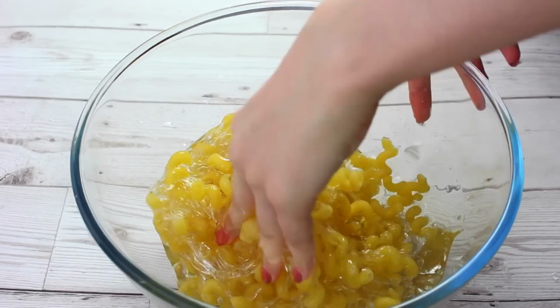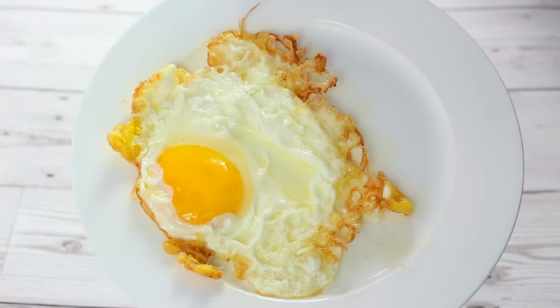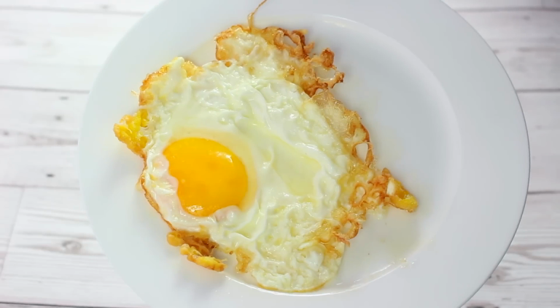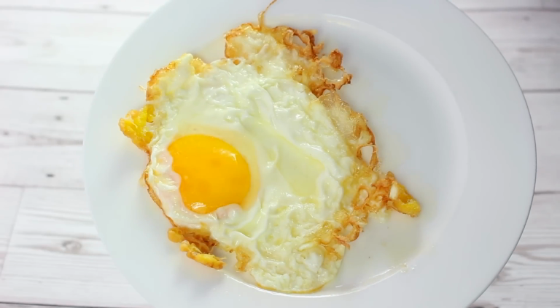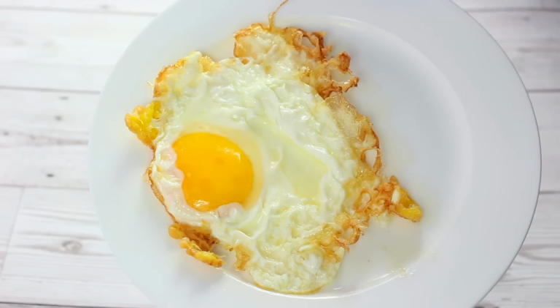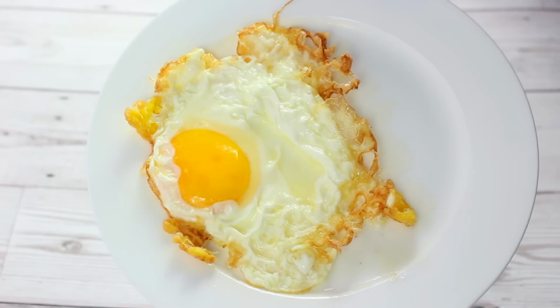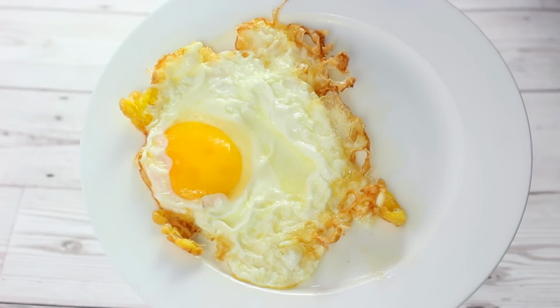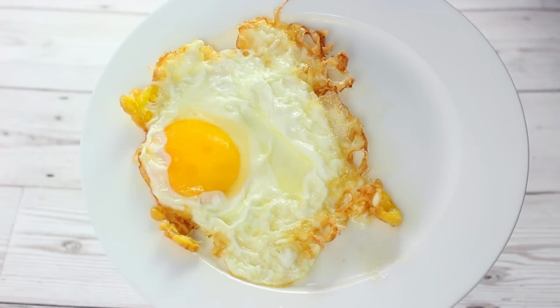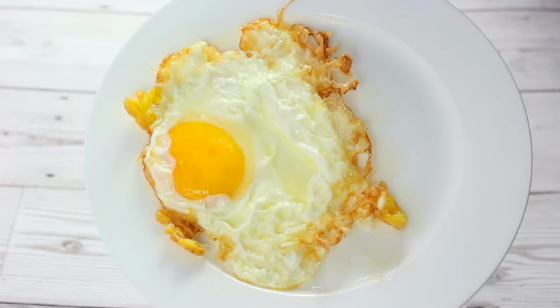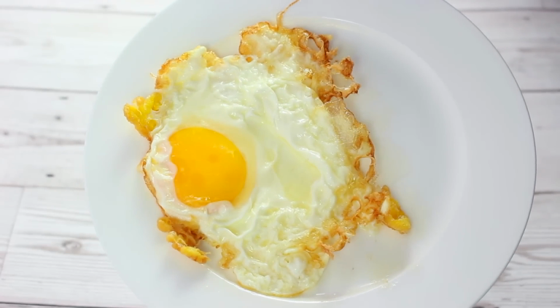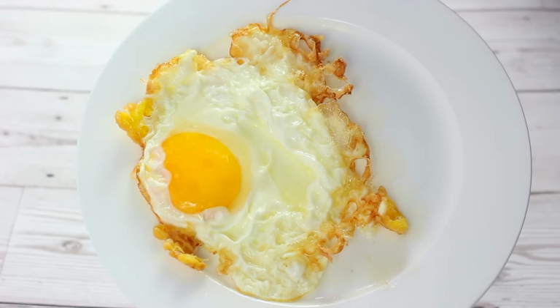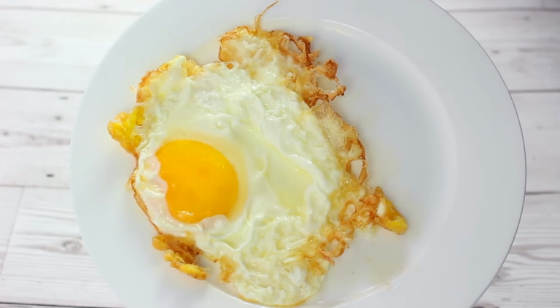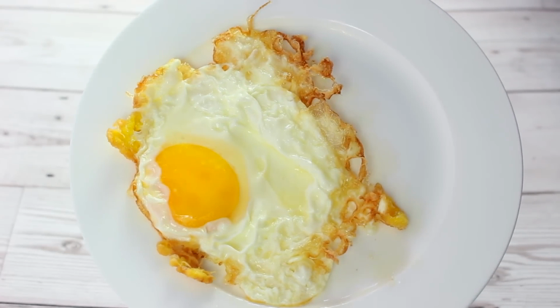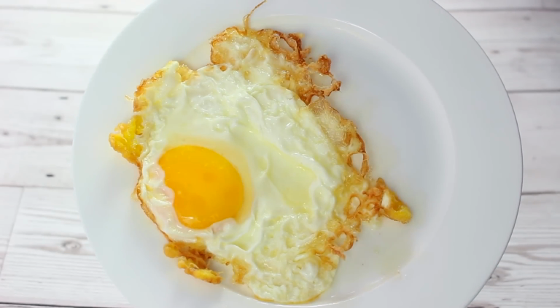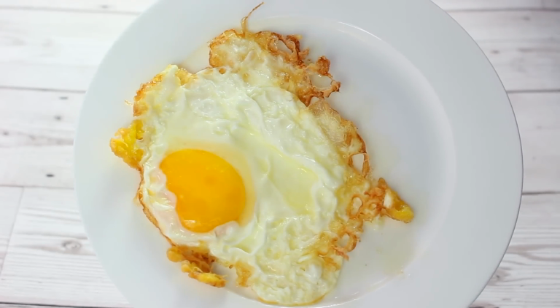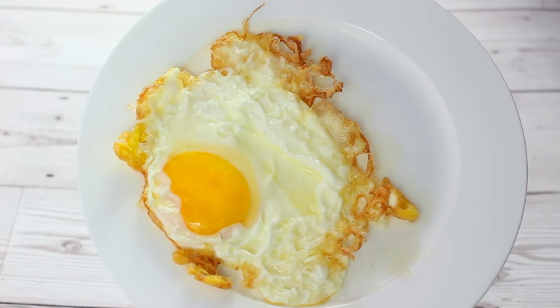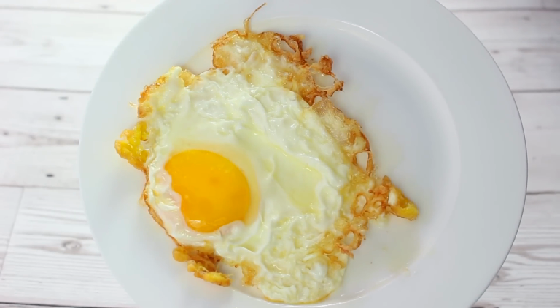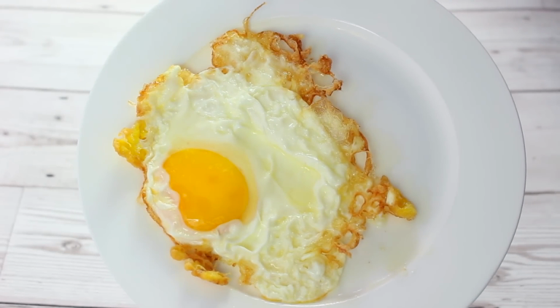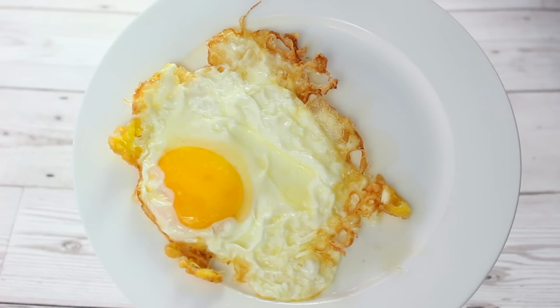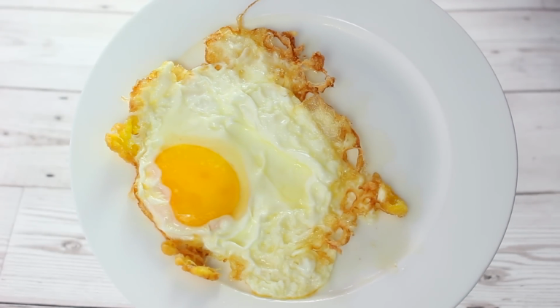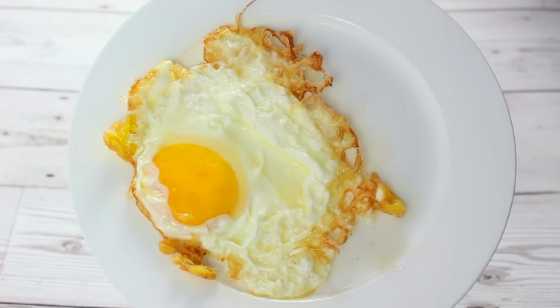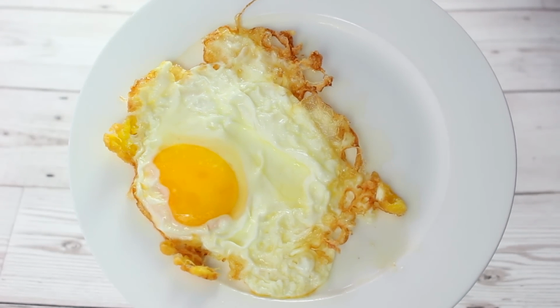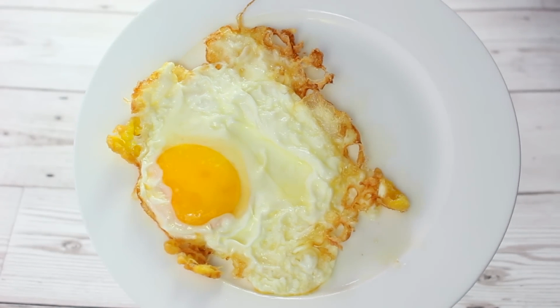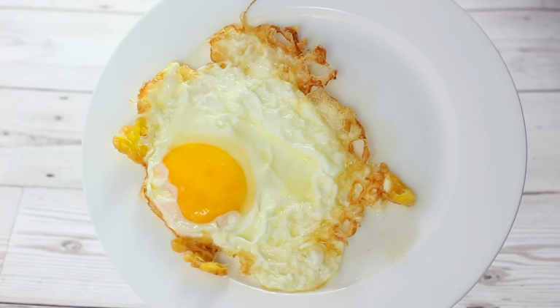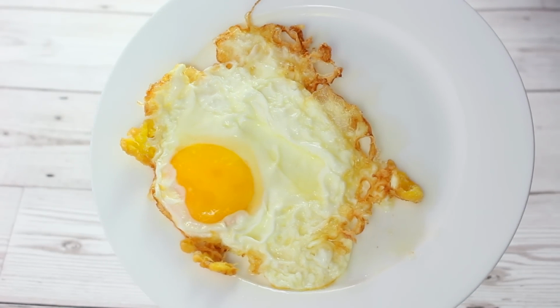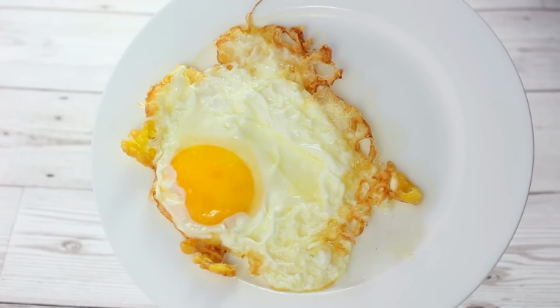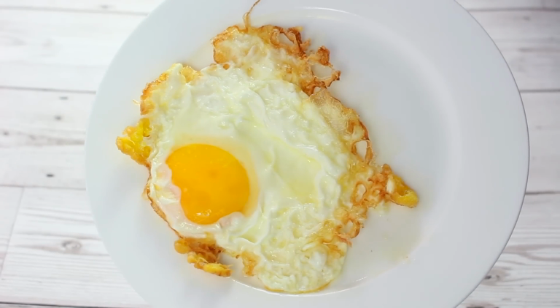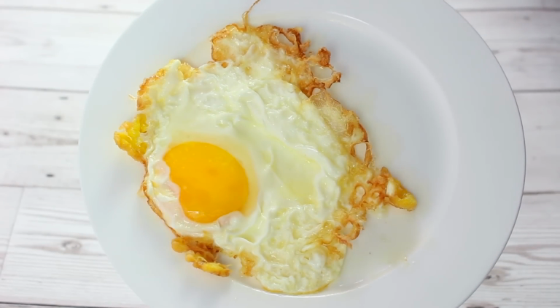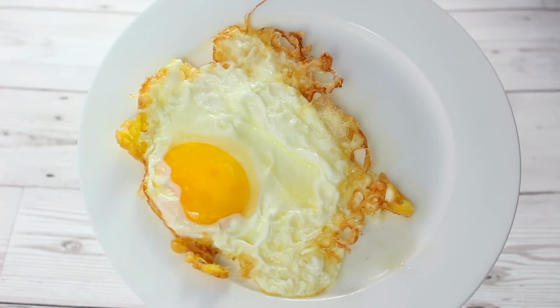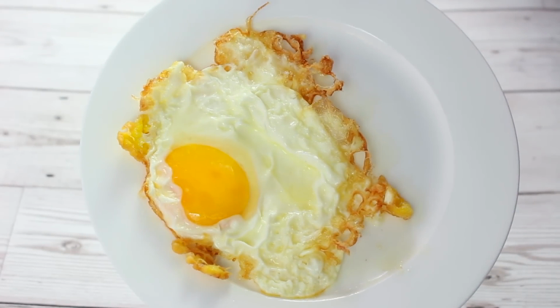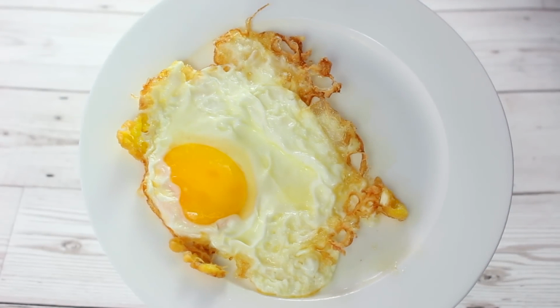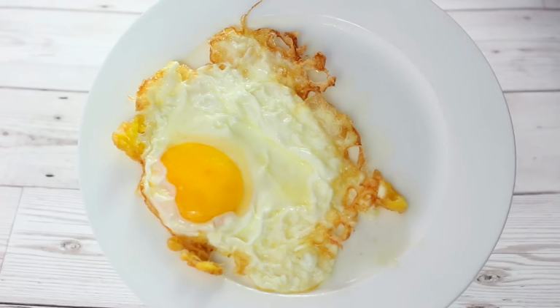I wanted to change the texture of the actual slime so I decided to add a fried egg with a runny yolk, and this made it so bubbly.